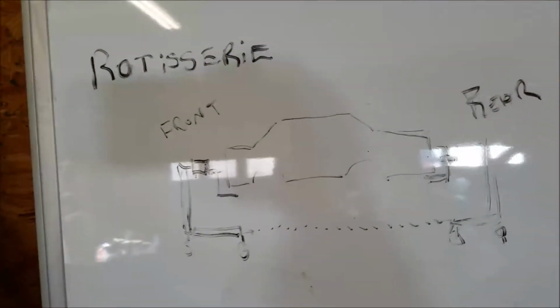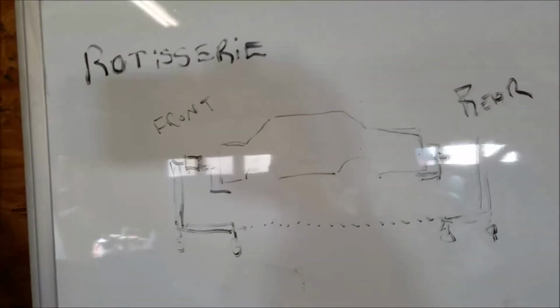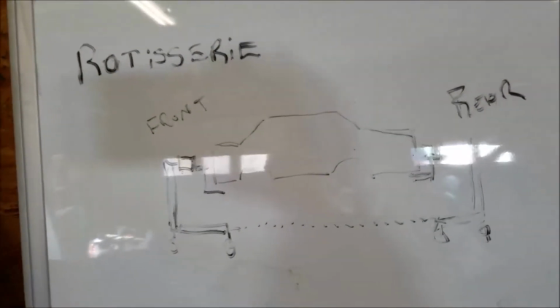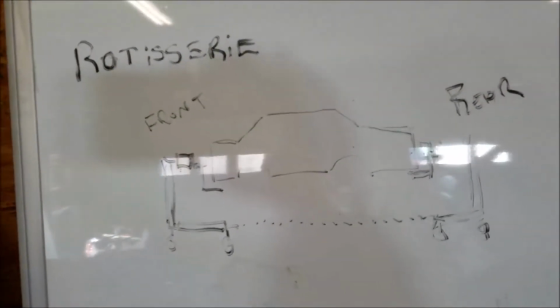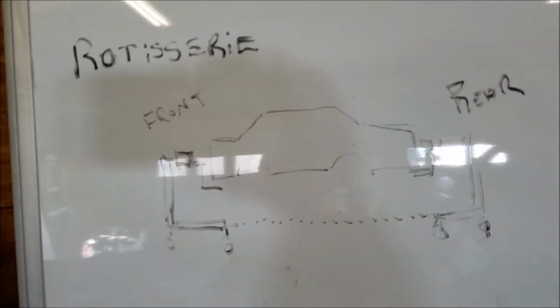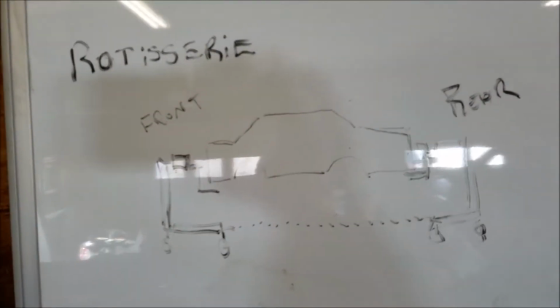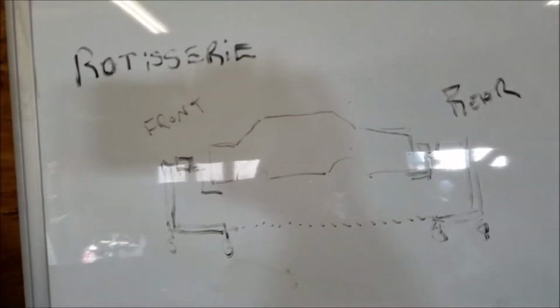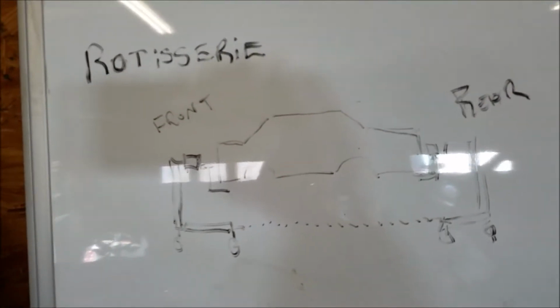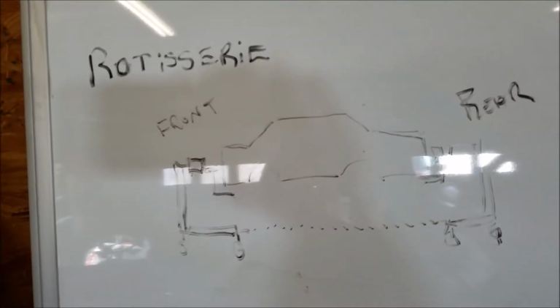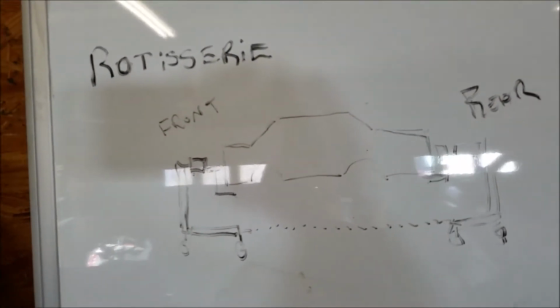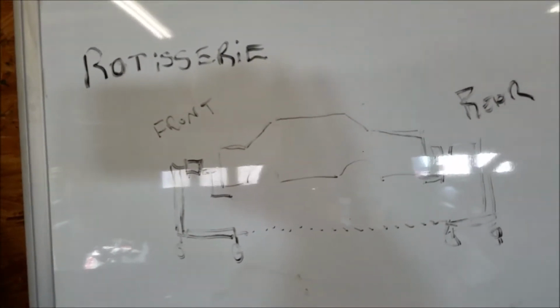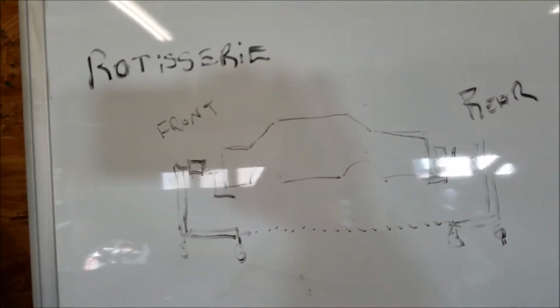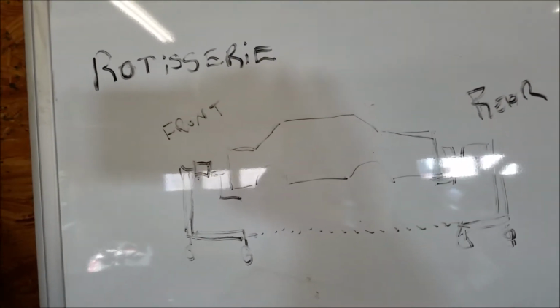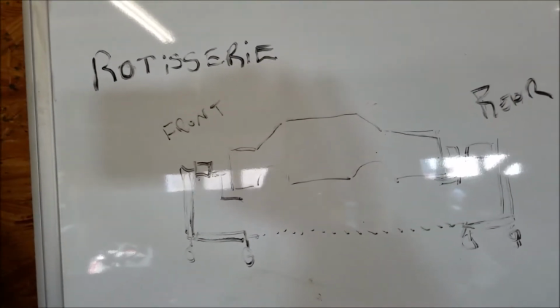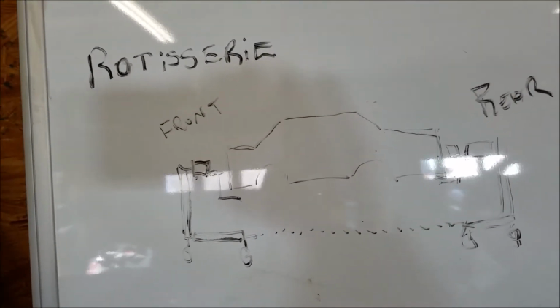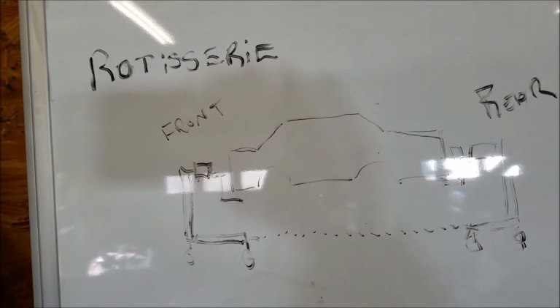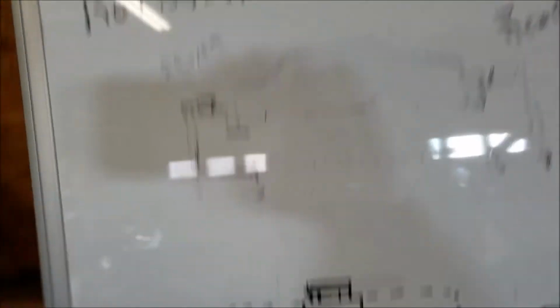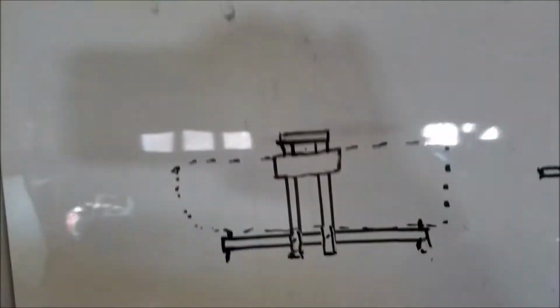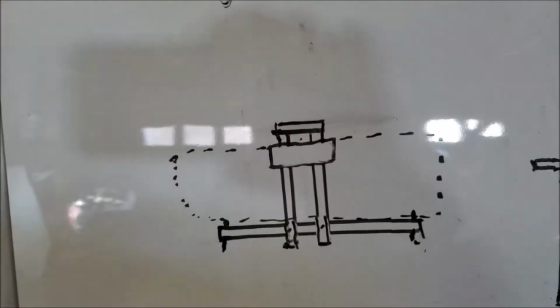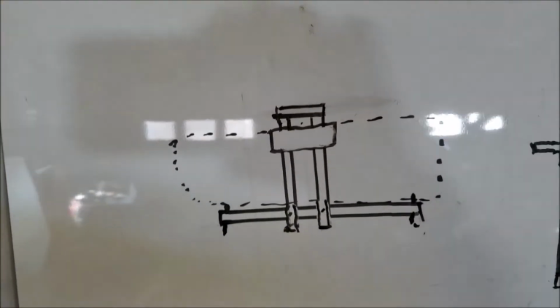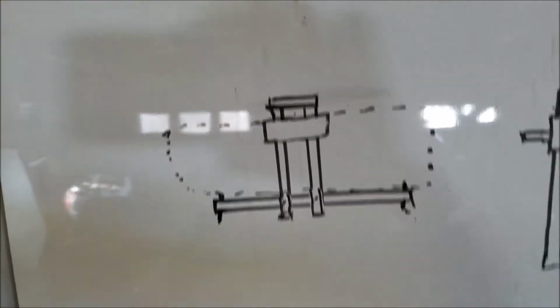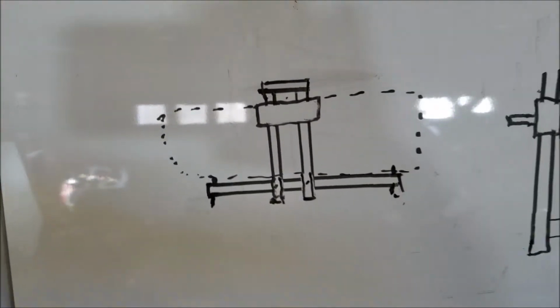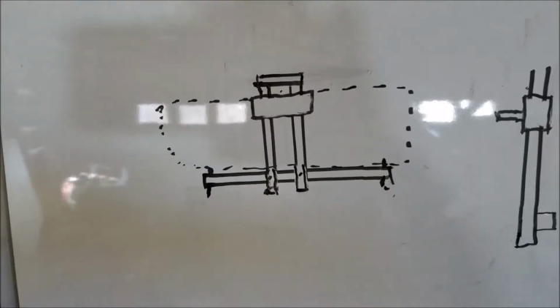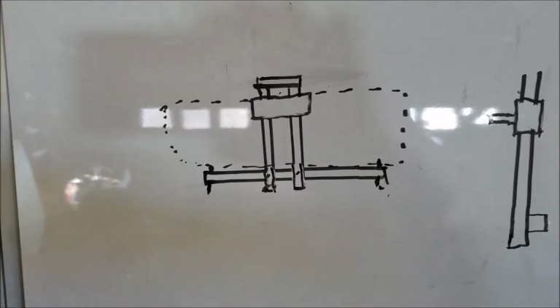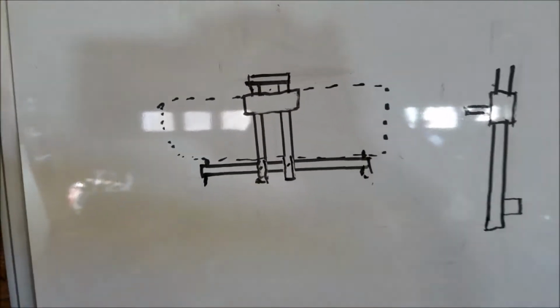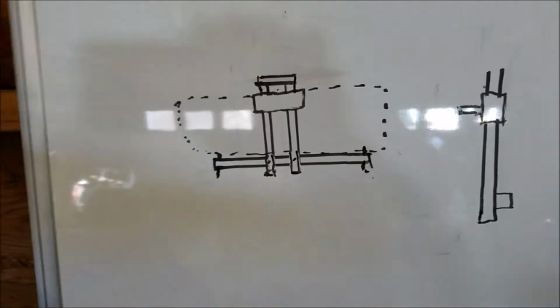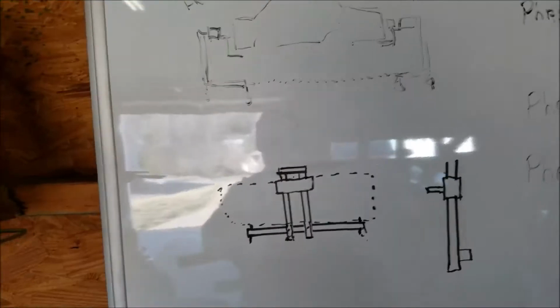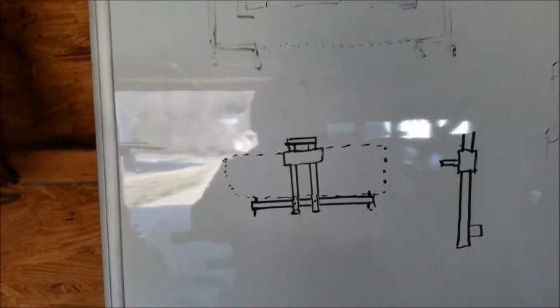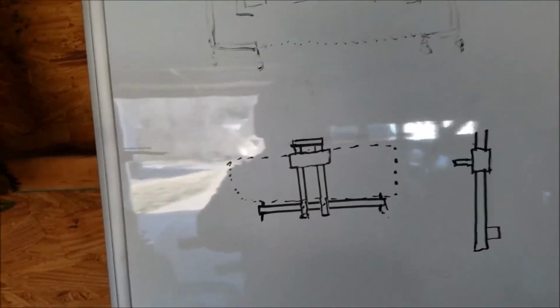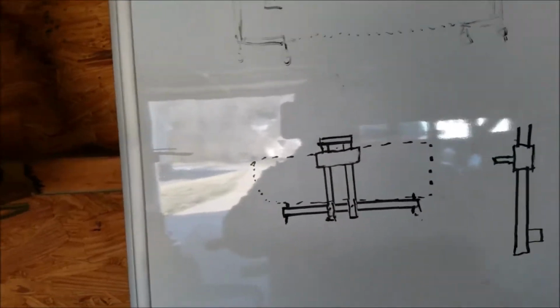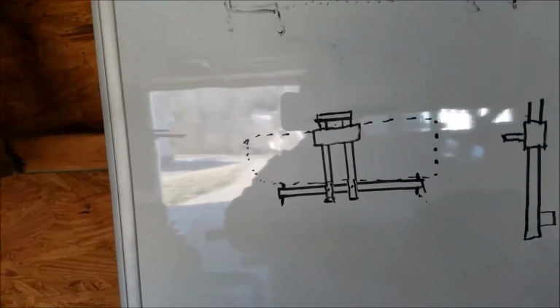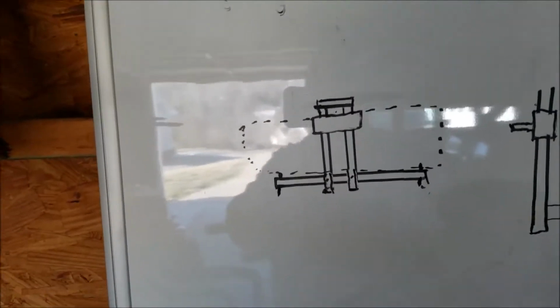Remember the rotisserie? Yeah, it's been ages since I've done anything. Well, here's the new plan. This is how it's going to go.